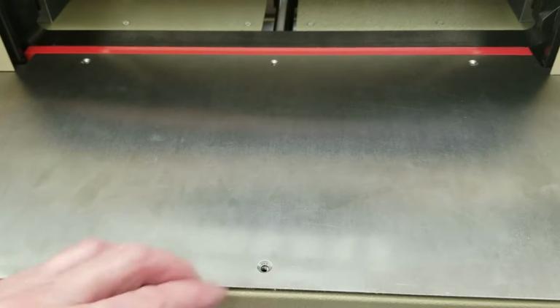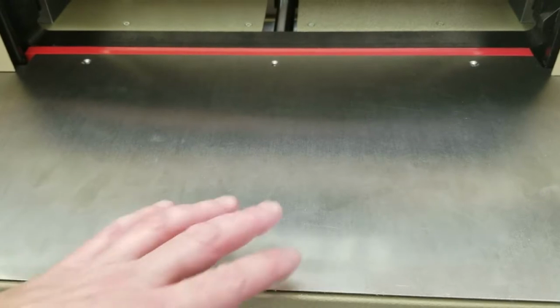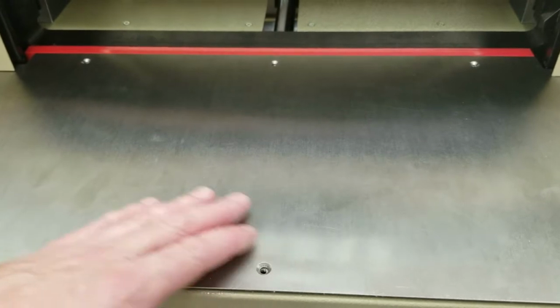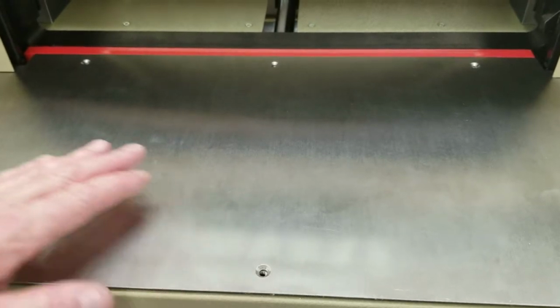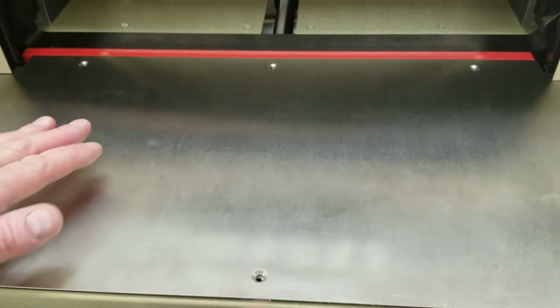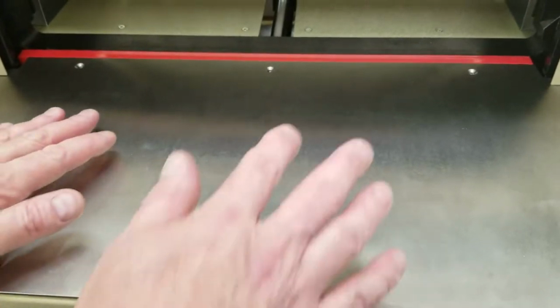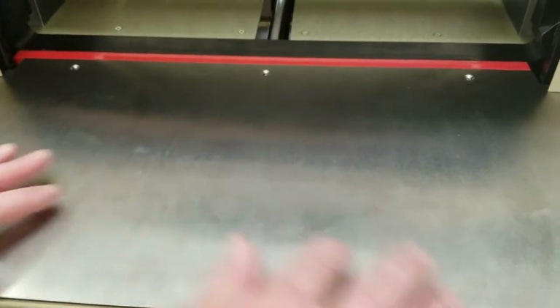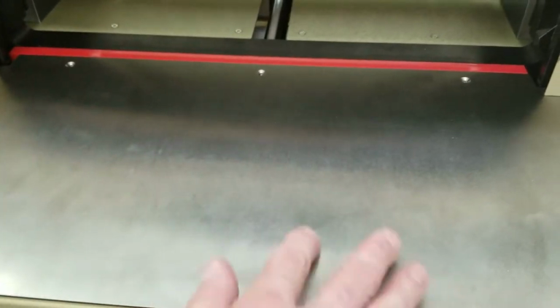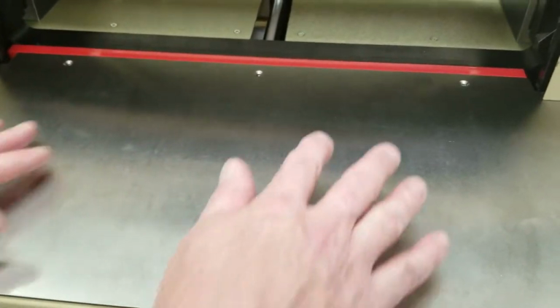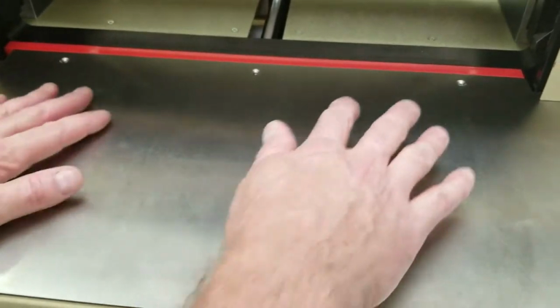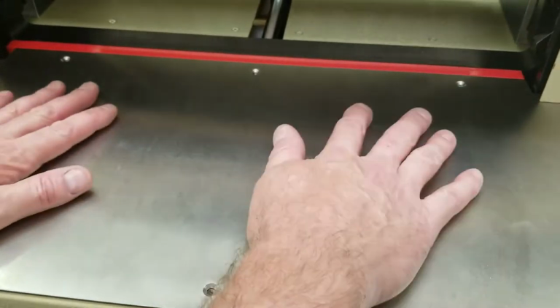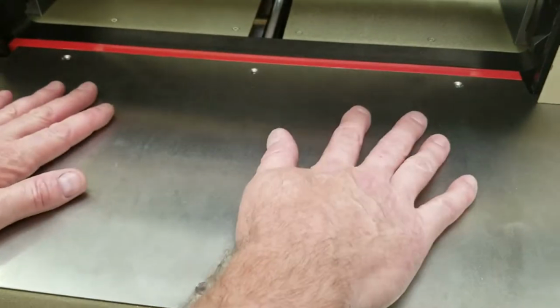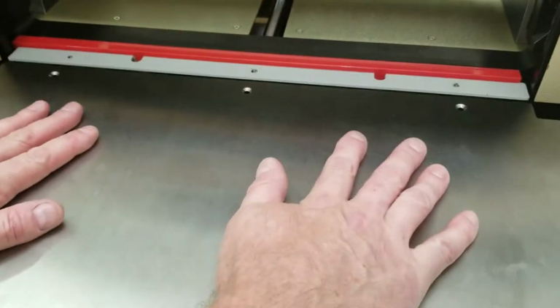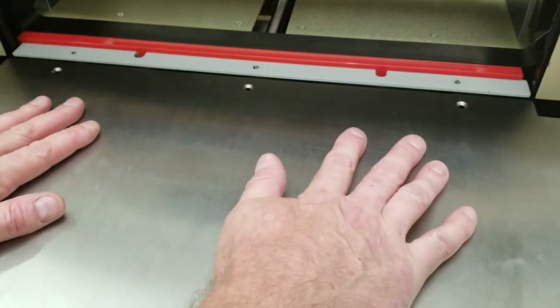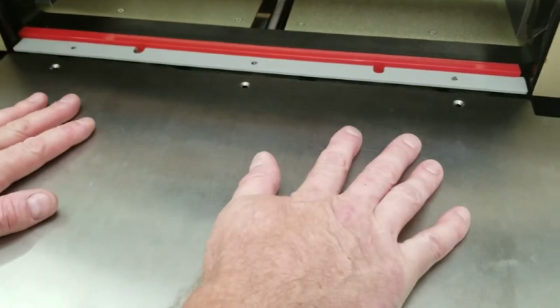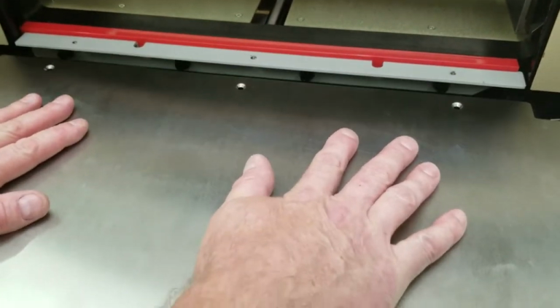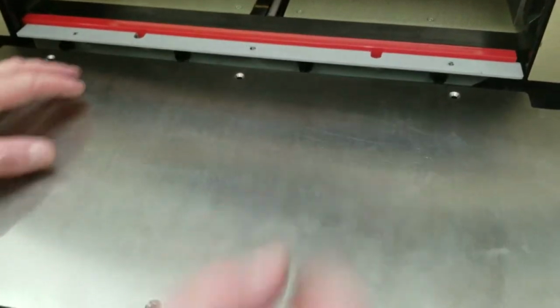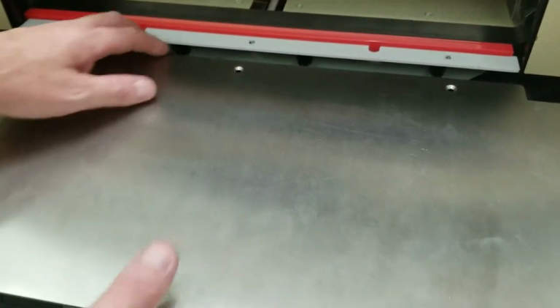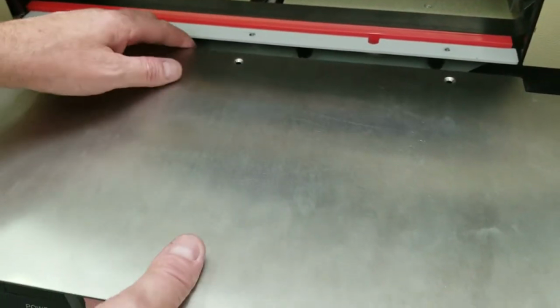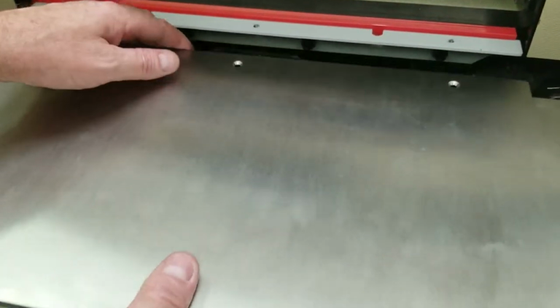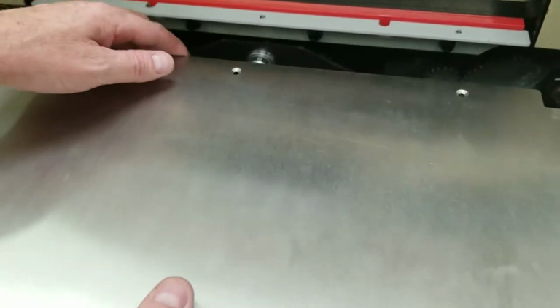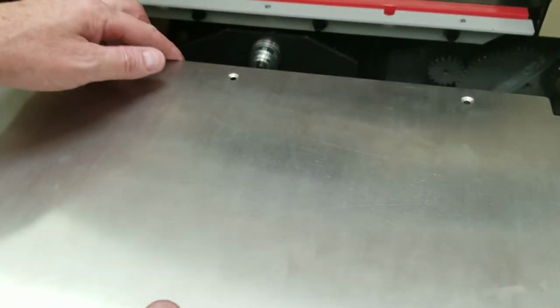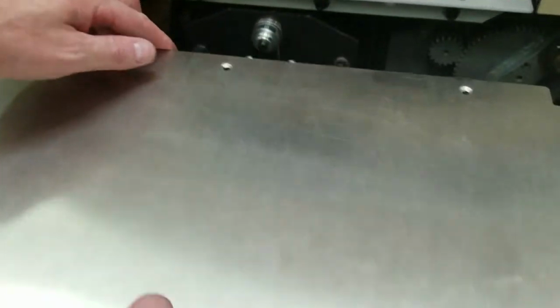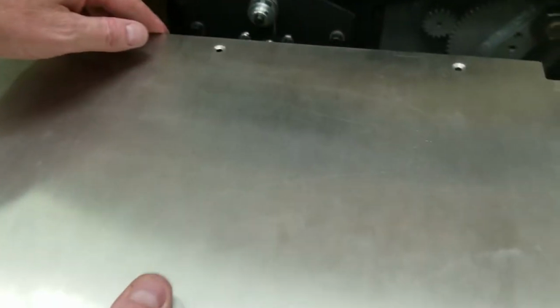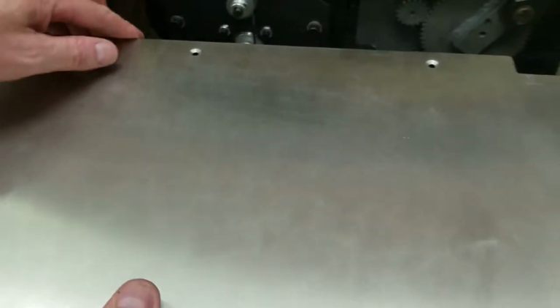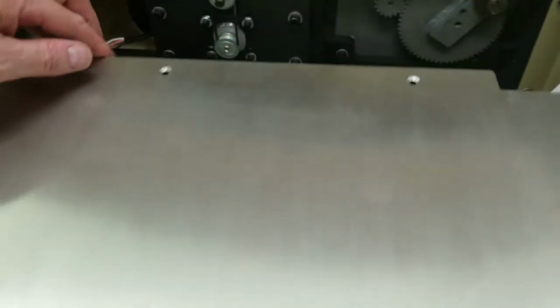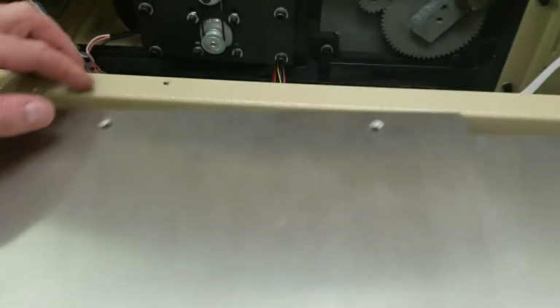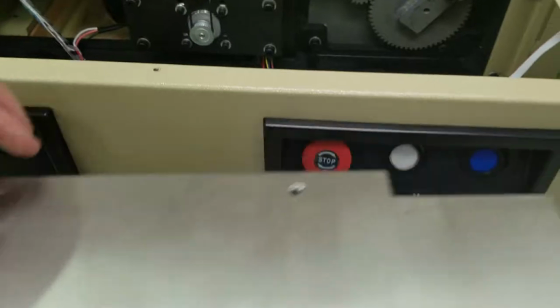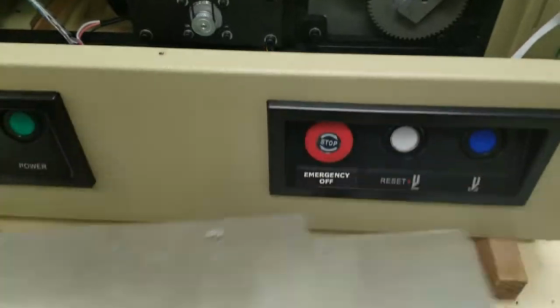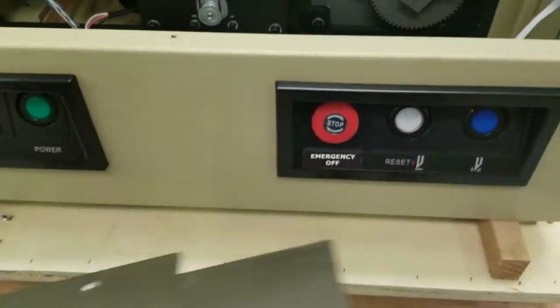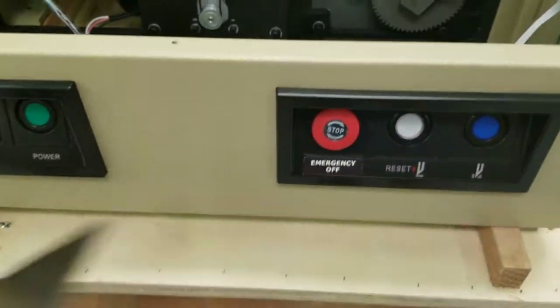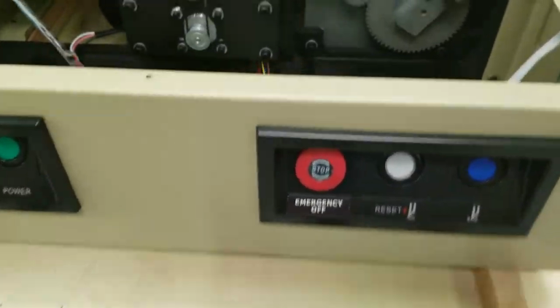I've got the screws out. Now once all six screws are out you just kind of move this forward, slide it forward and place it out of your way somewhere.